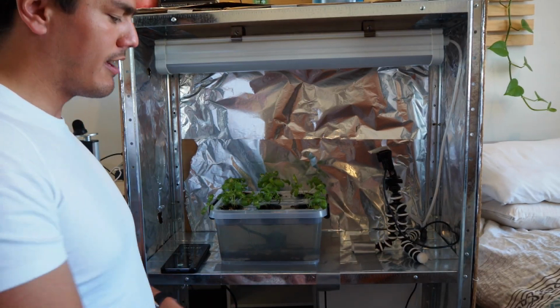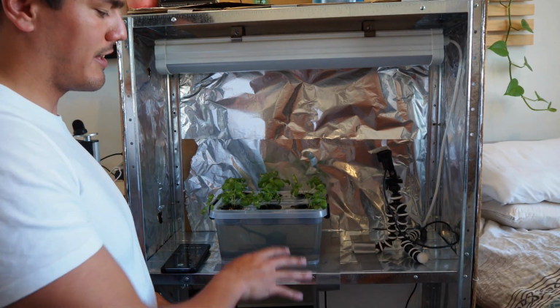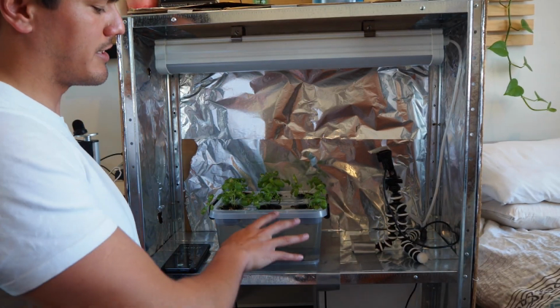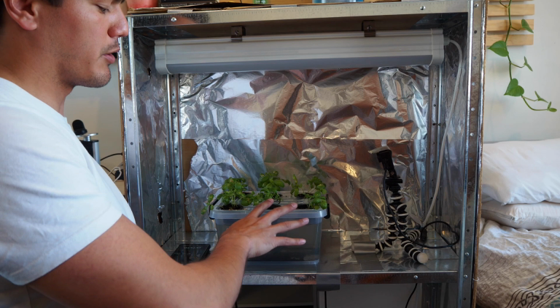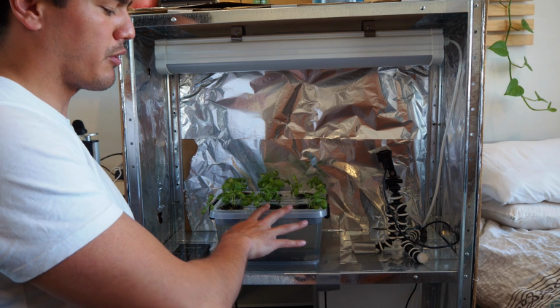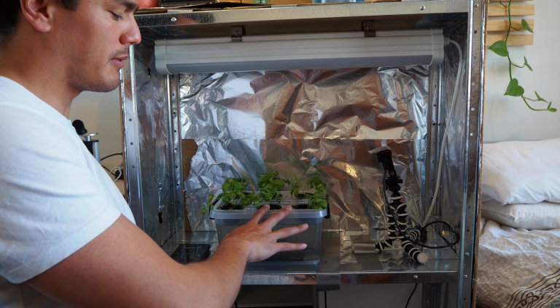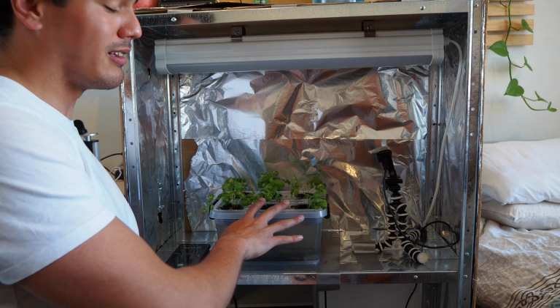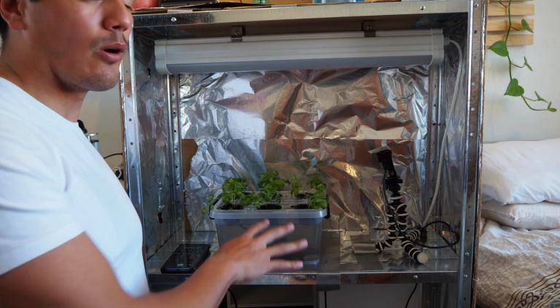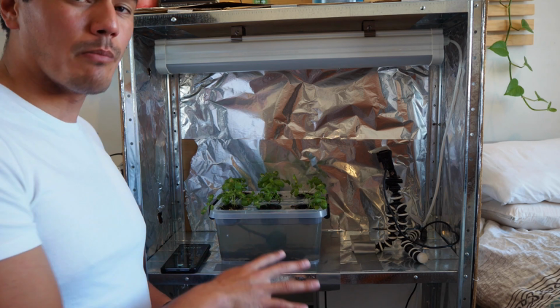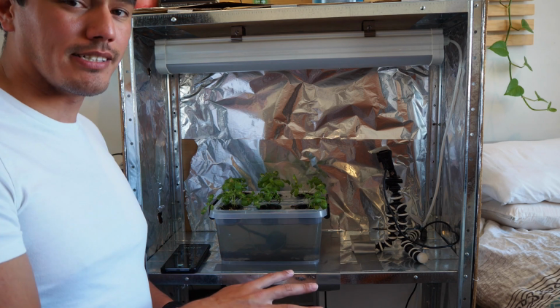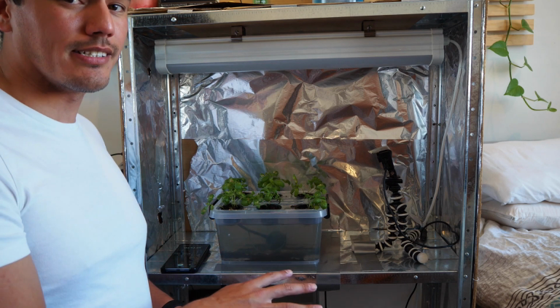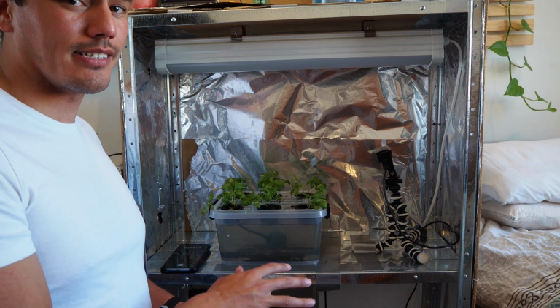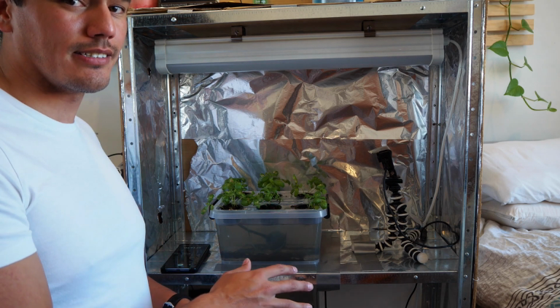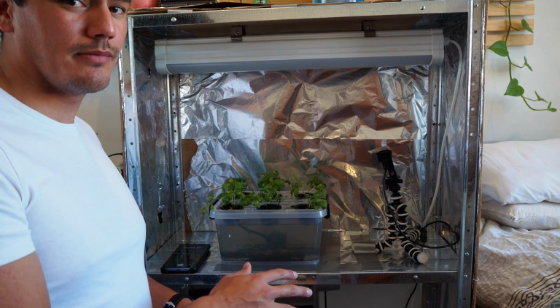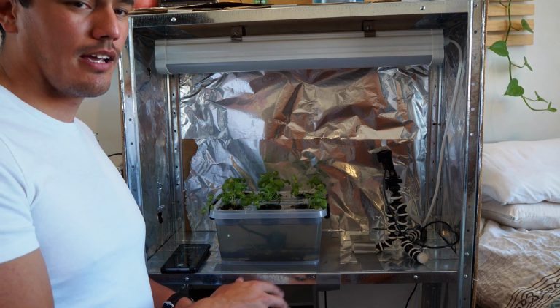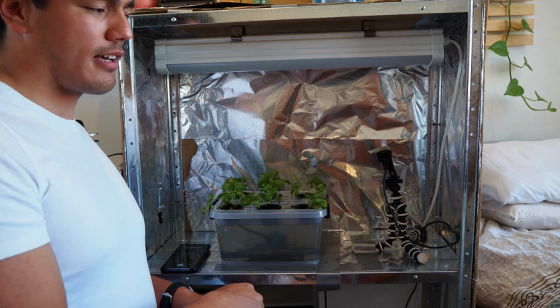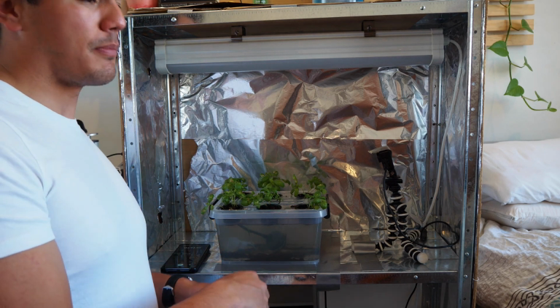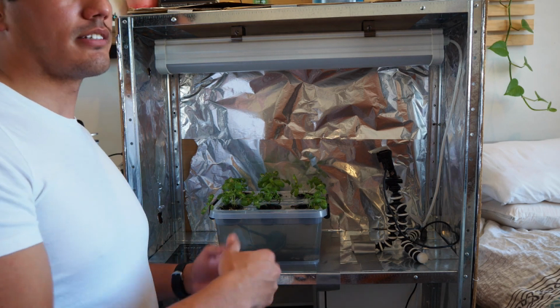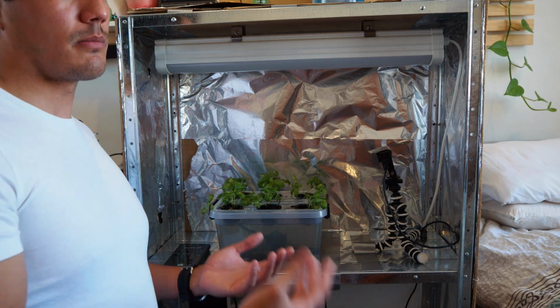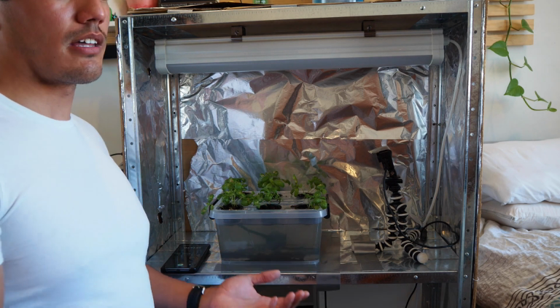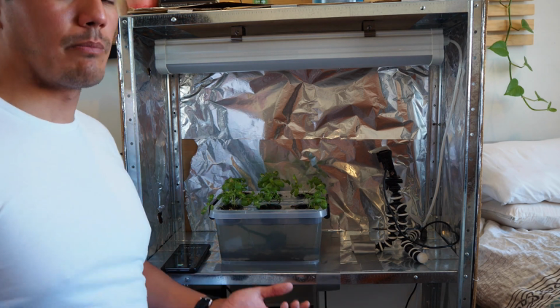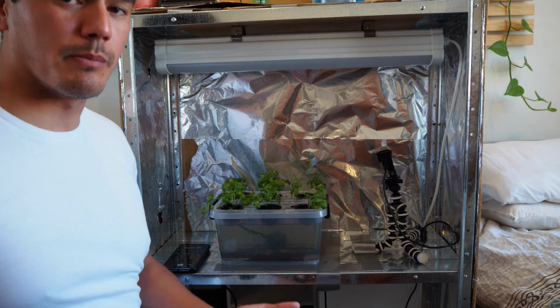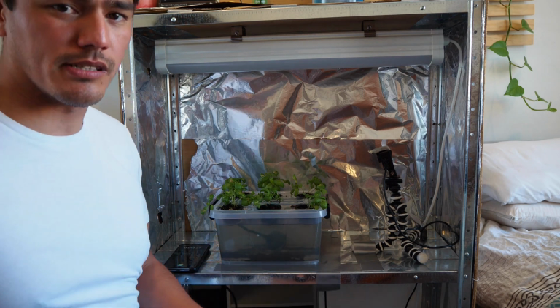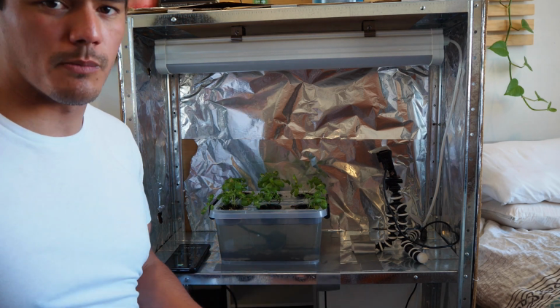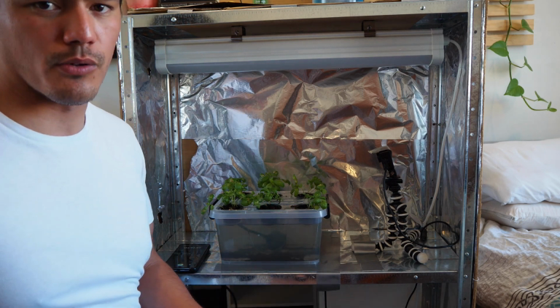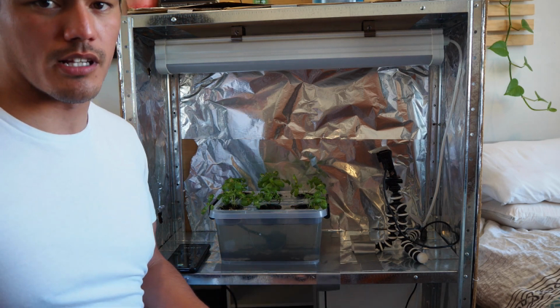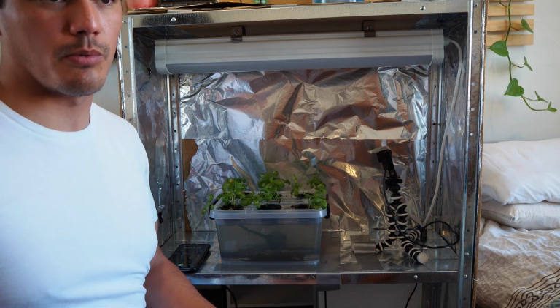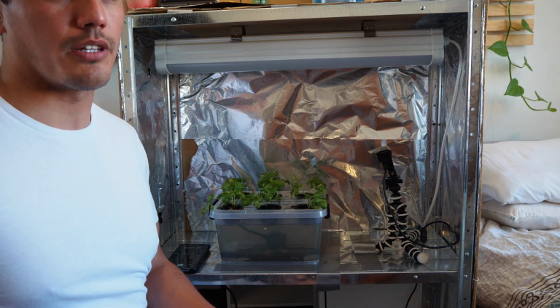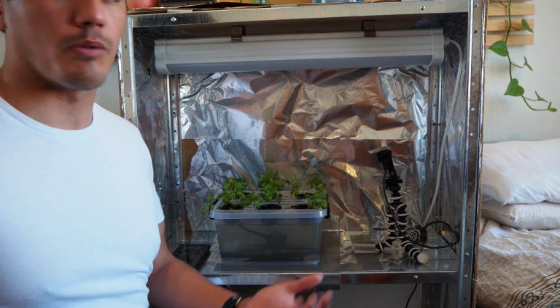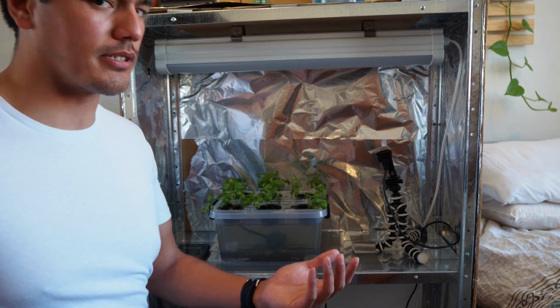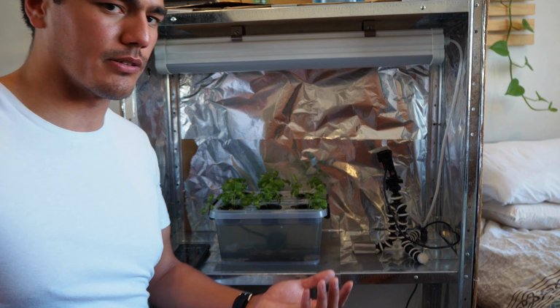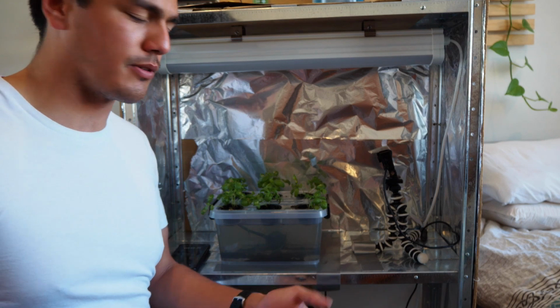The water level will then start to decrease and the roots move down further to touch the water at all times. This is an incredibly low maintenance system compared to some of the other pump systems you've probably seen on YouTube.